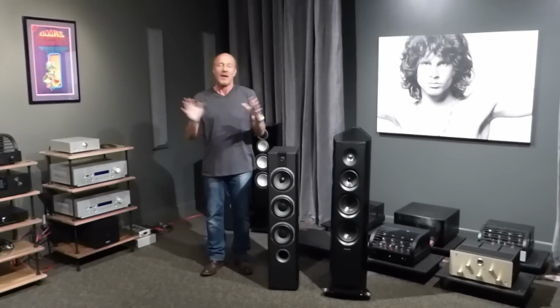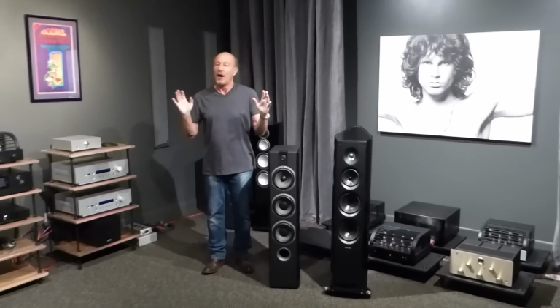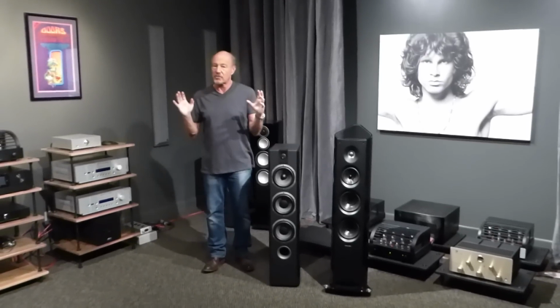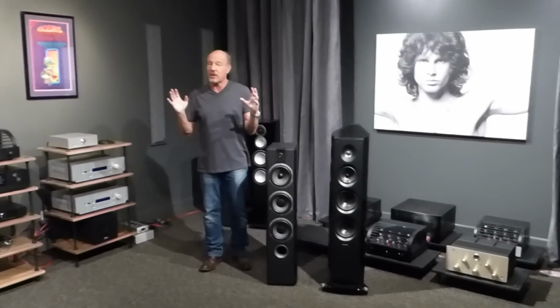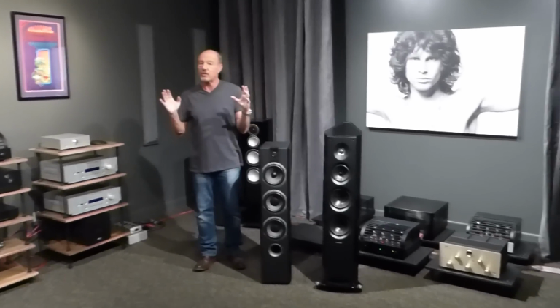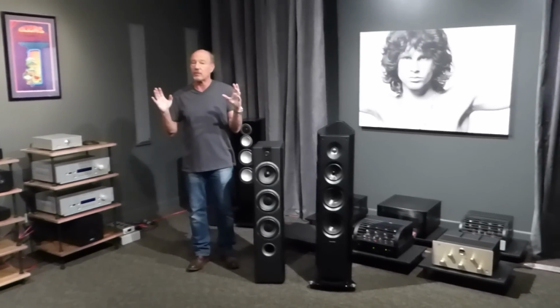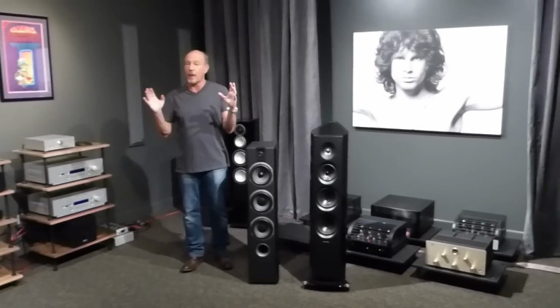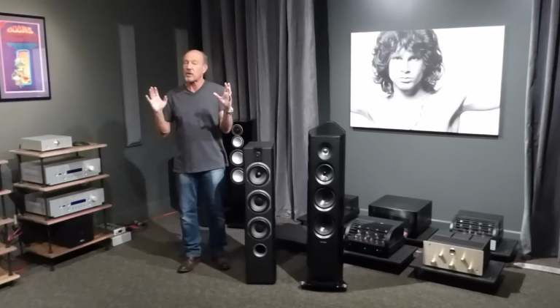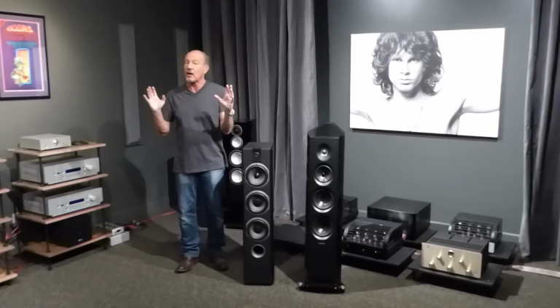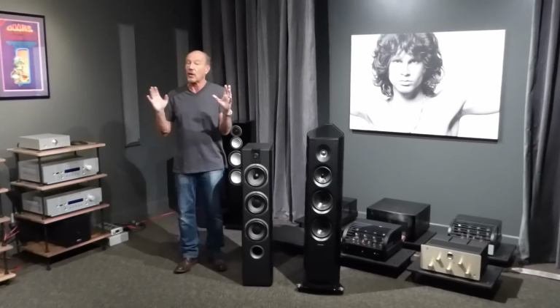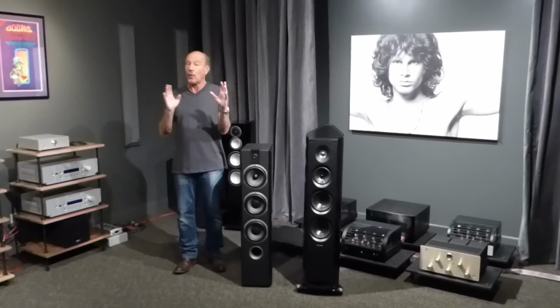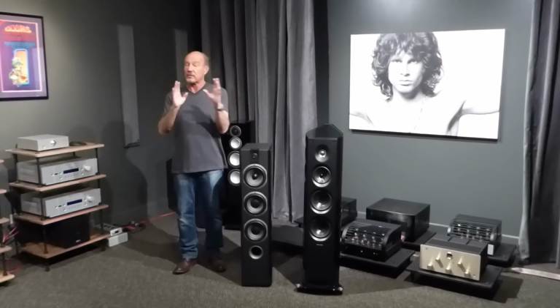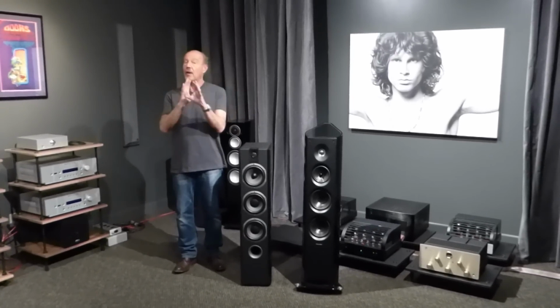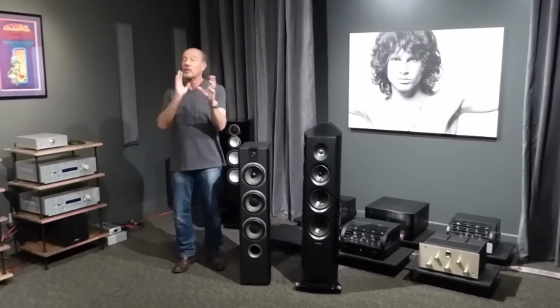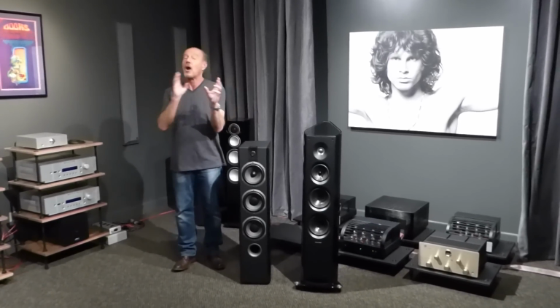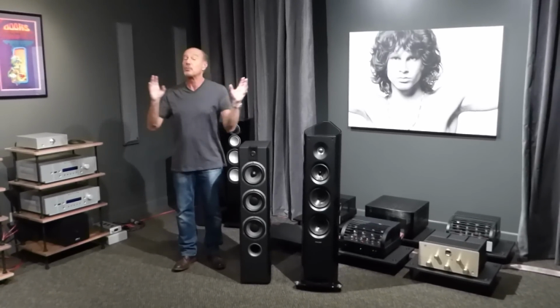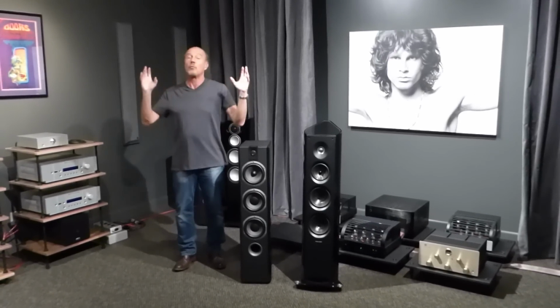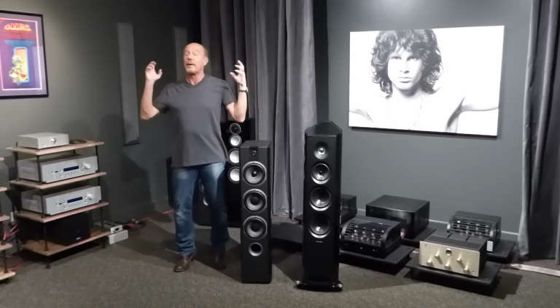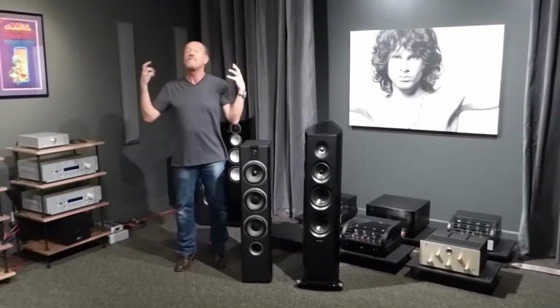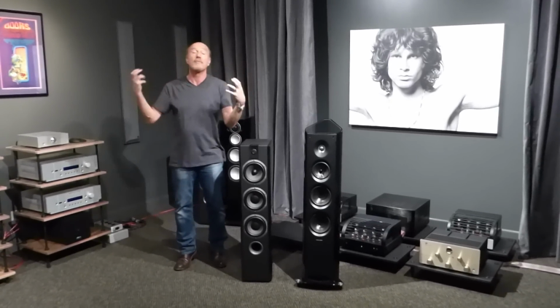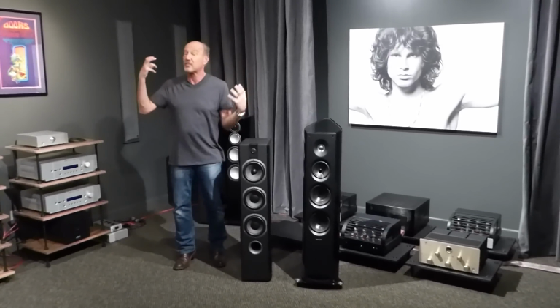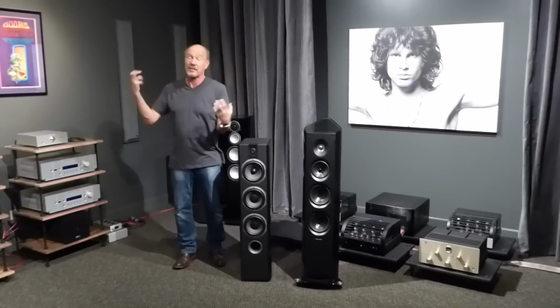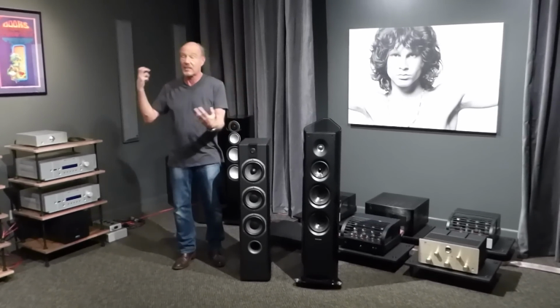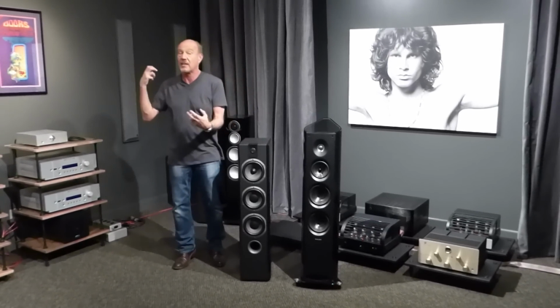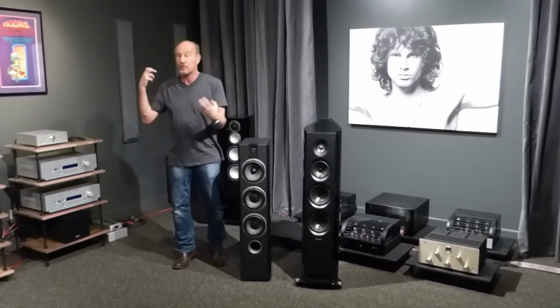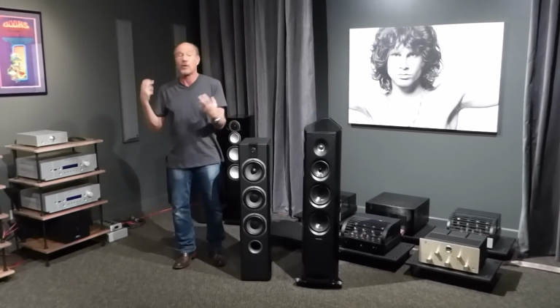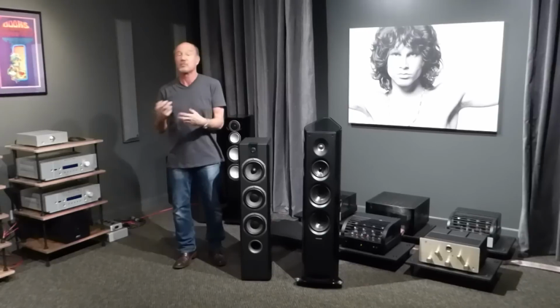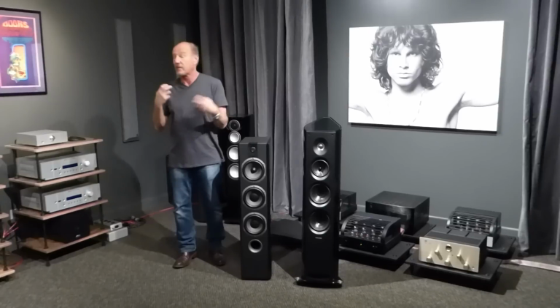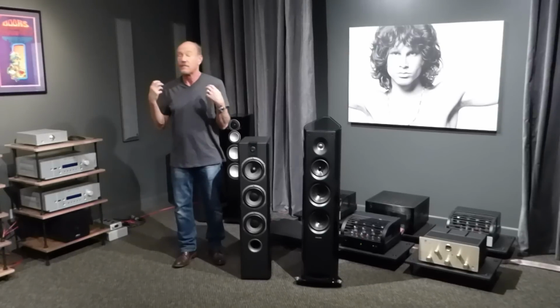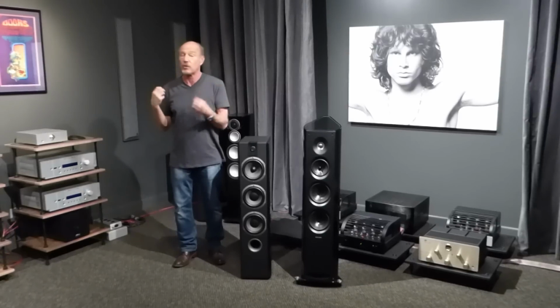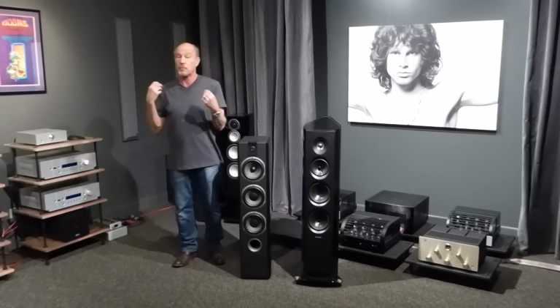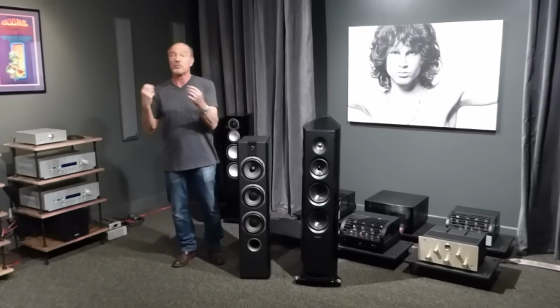Hi, this is Kevin Diehl from Upscale Audio, and today I want to talk to you about one of my favorite things — French stuff, French speakers.